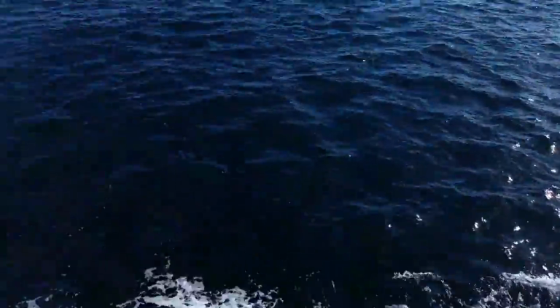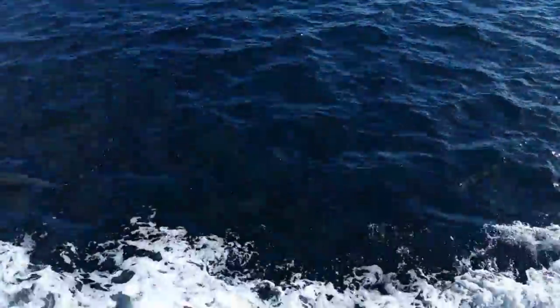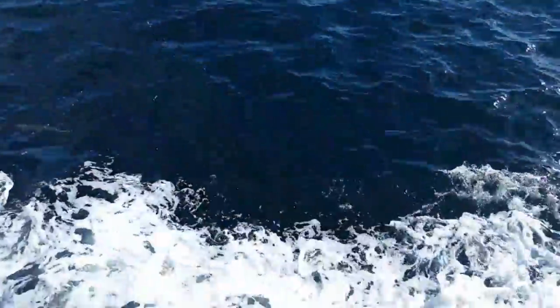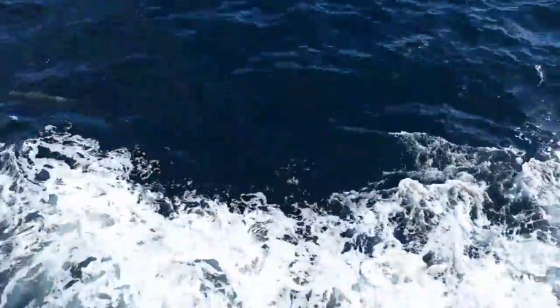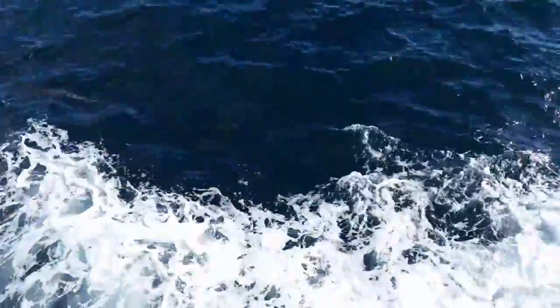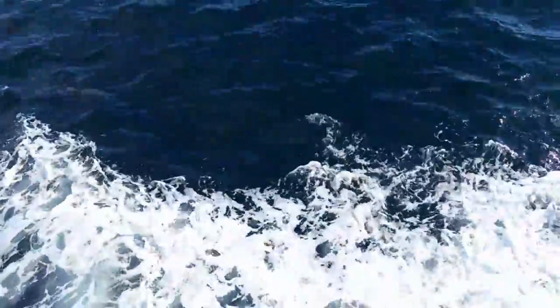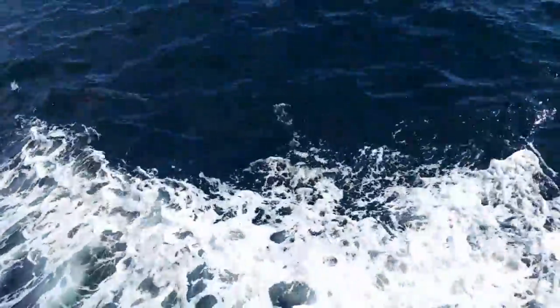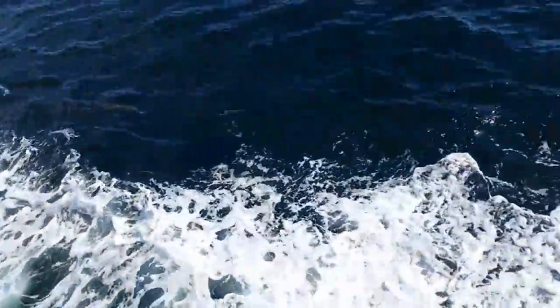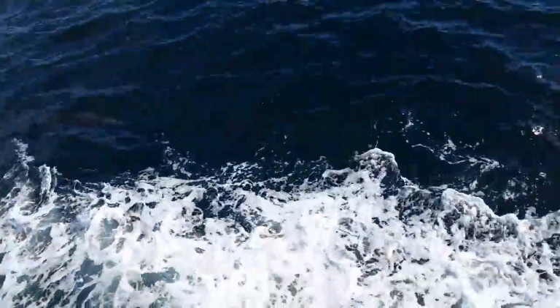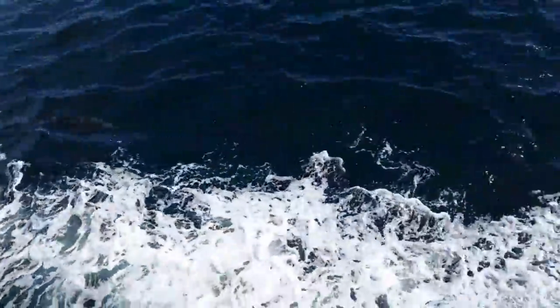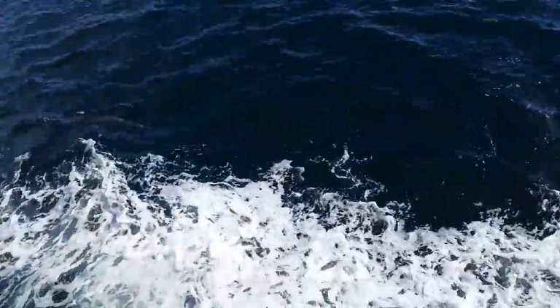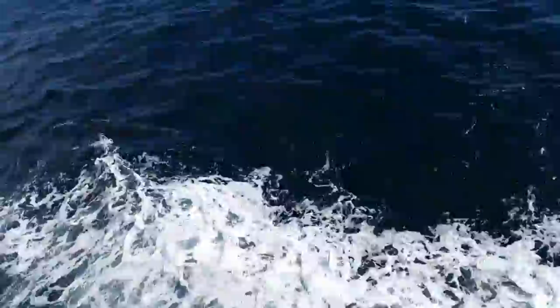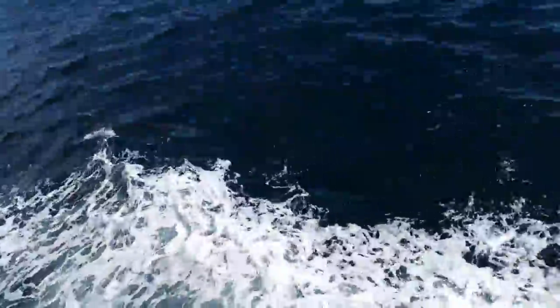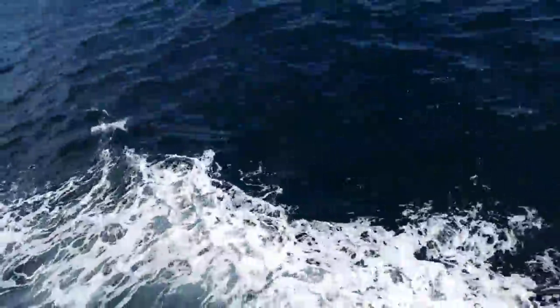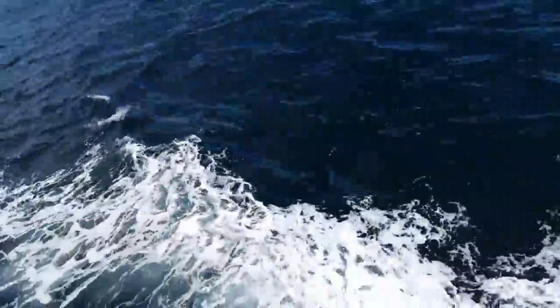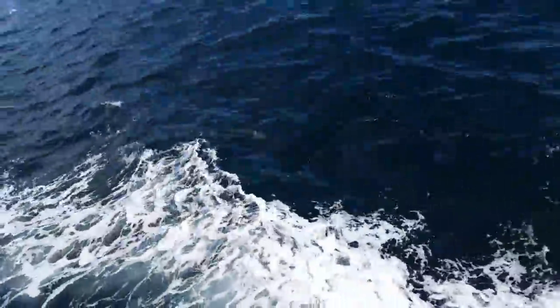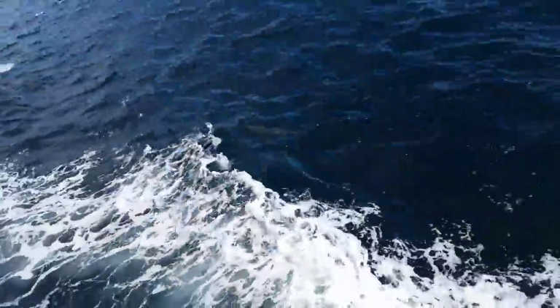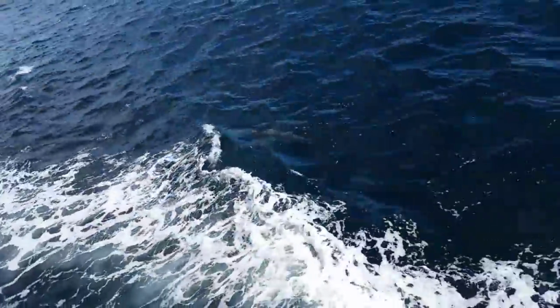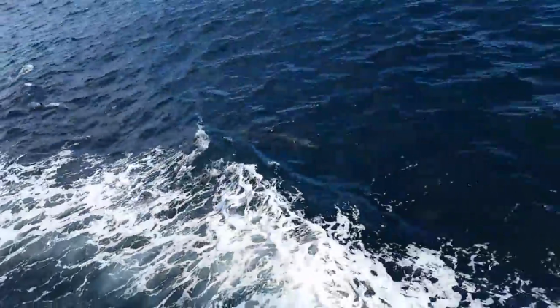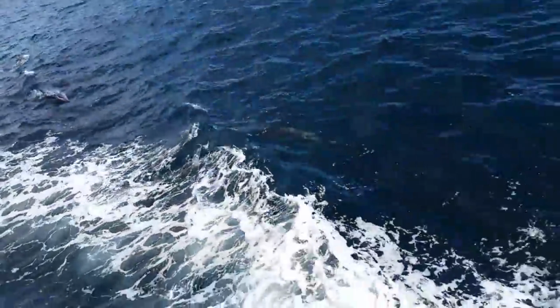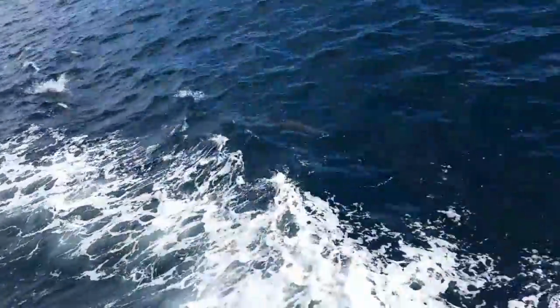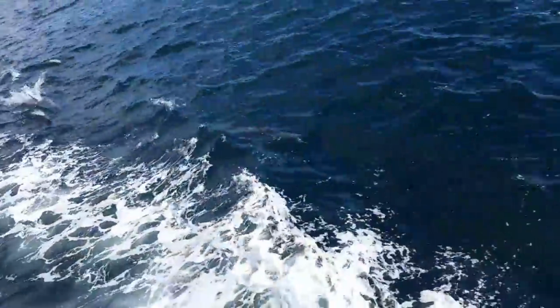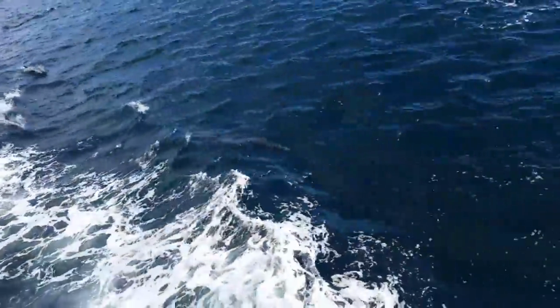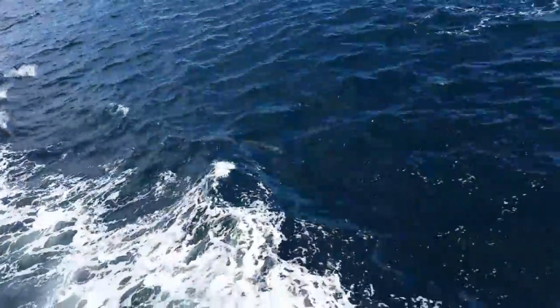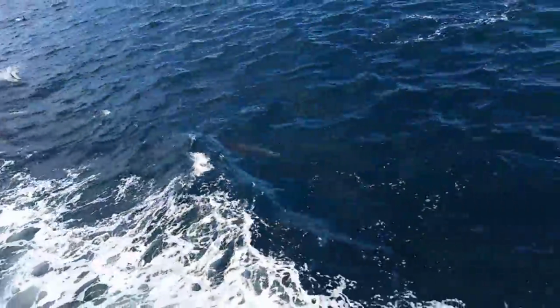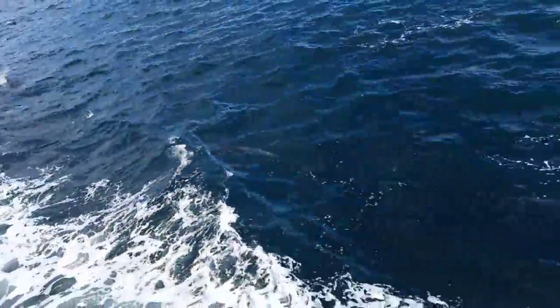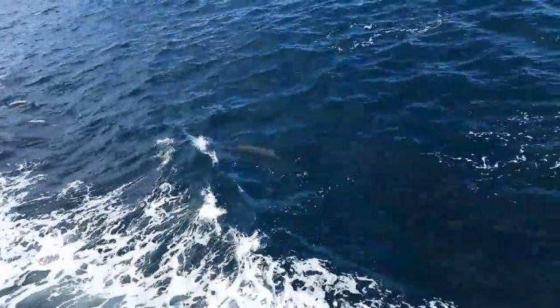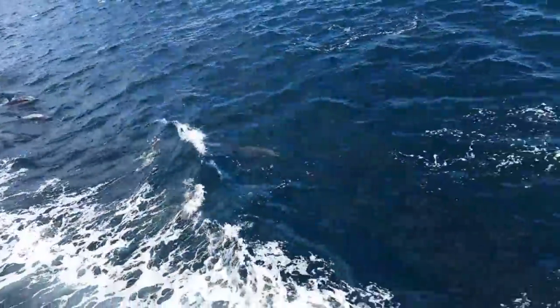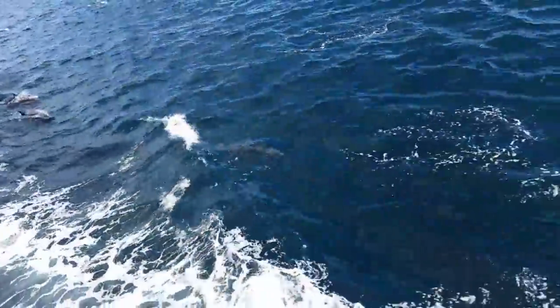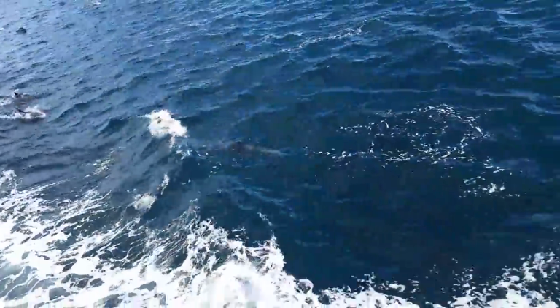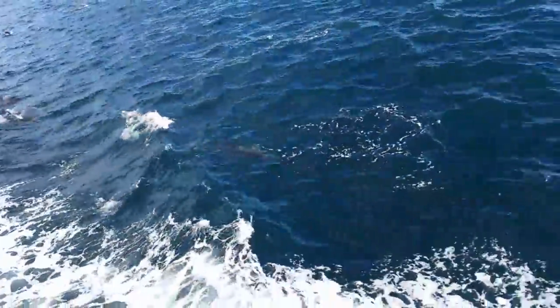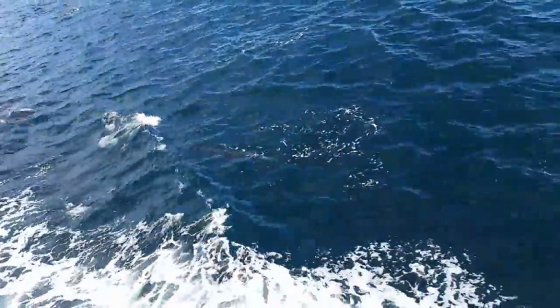Now toothed whales are the most numerous out of all the whales. The cetacean group is what it's called.